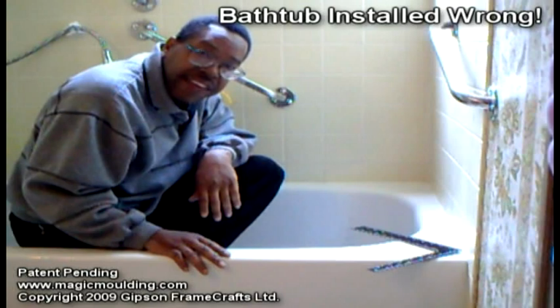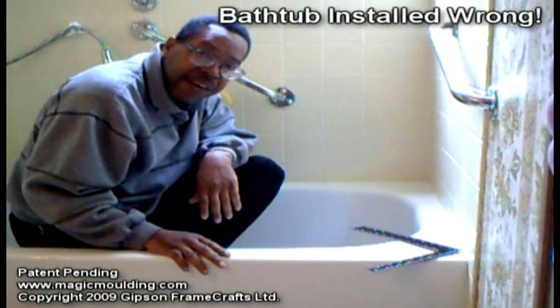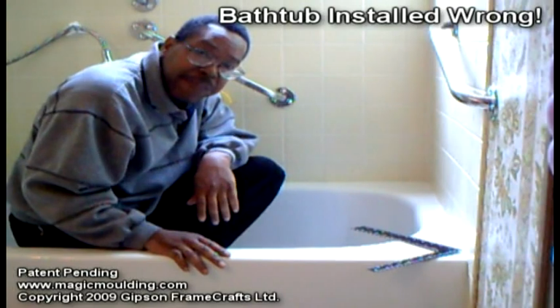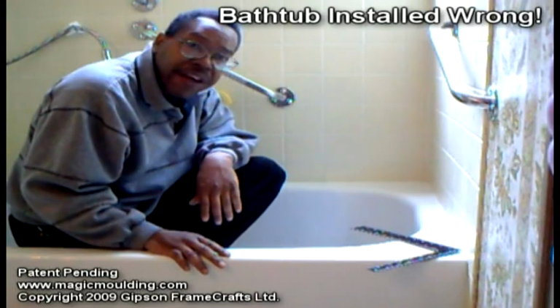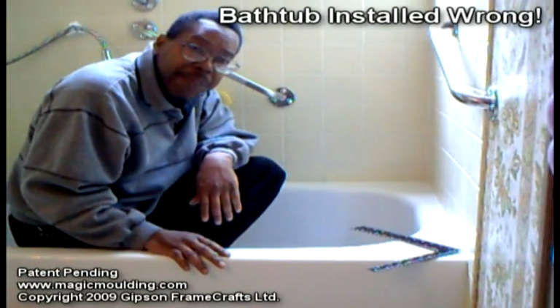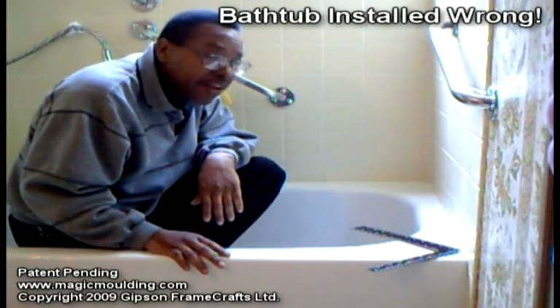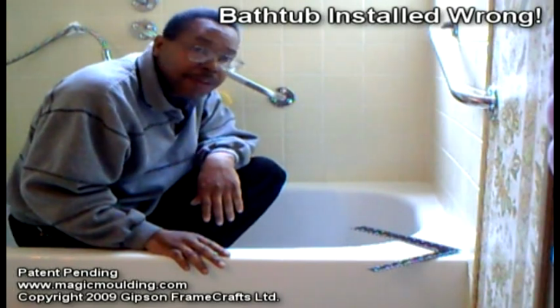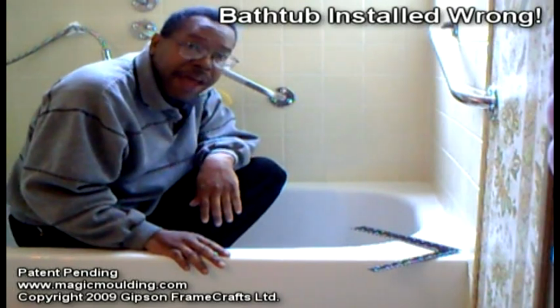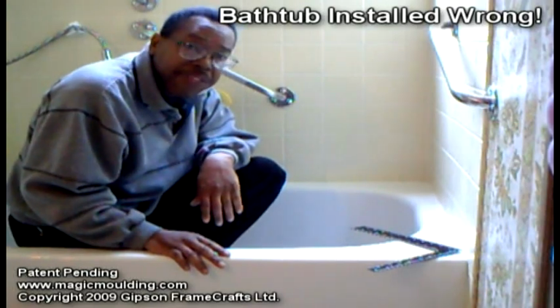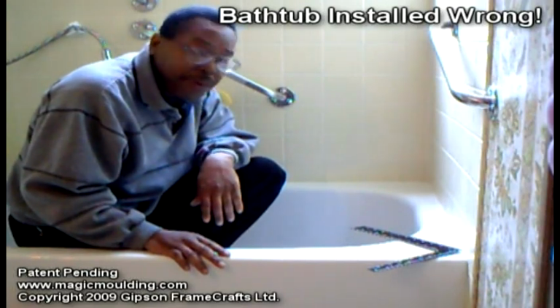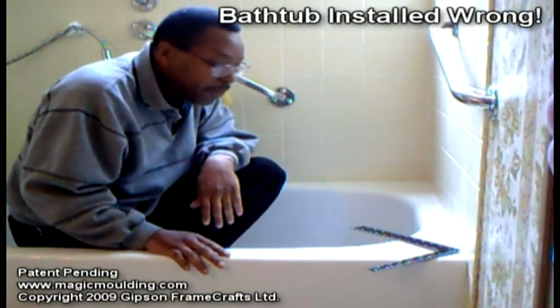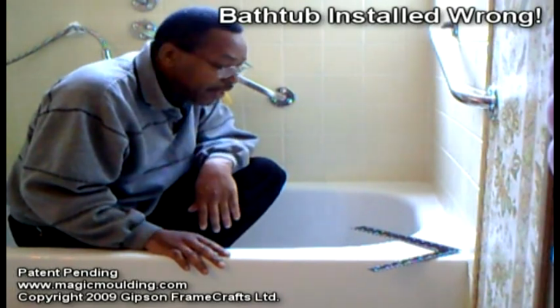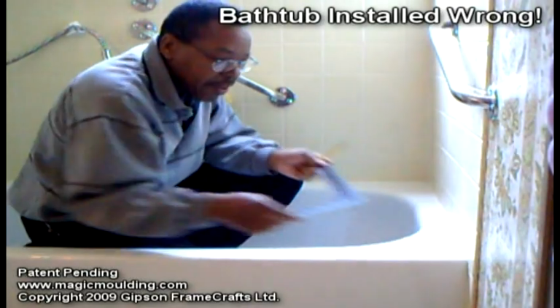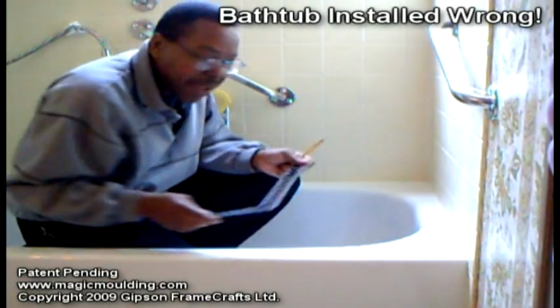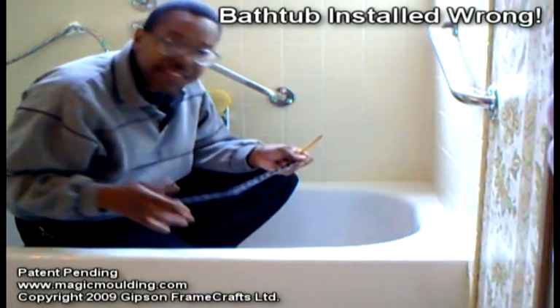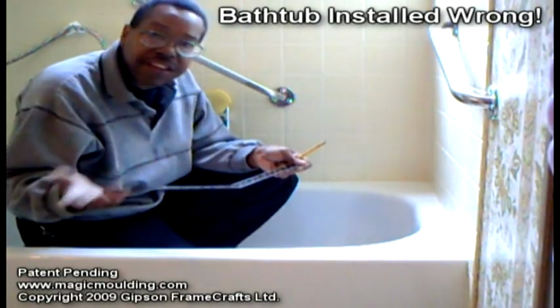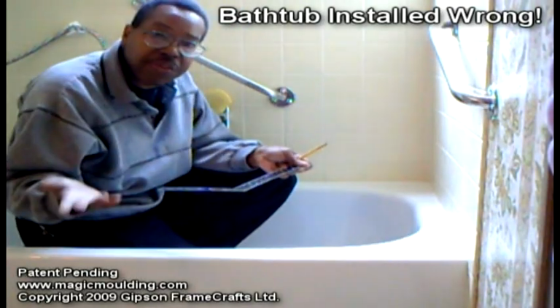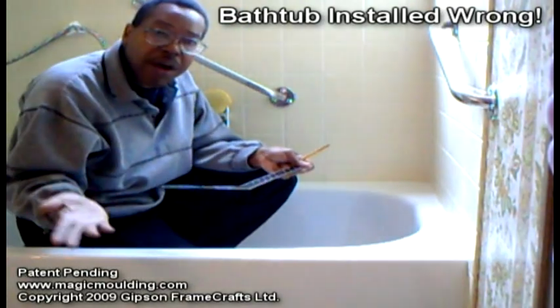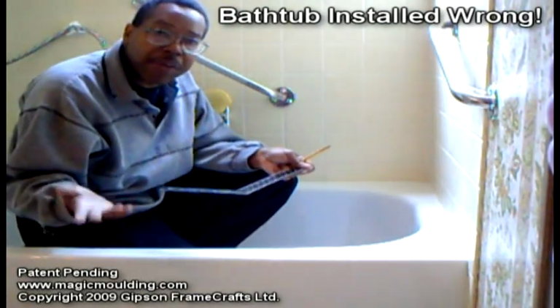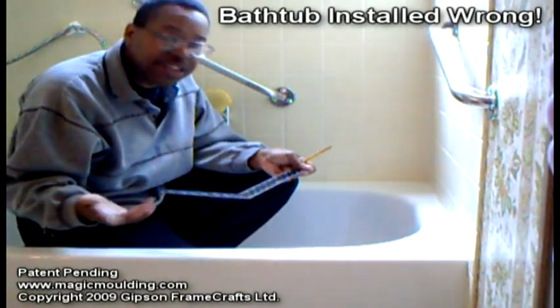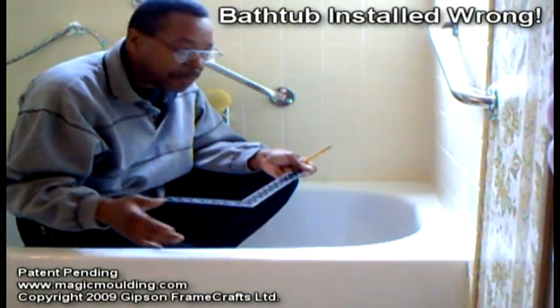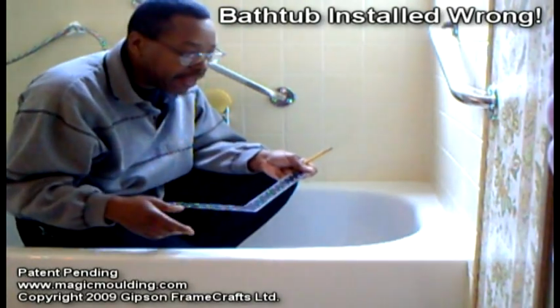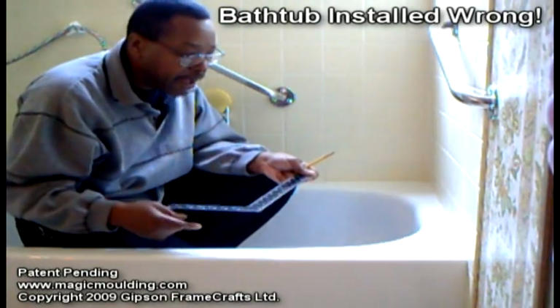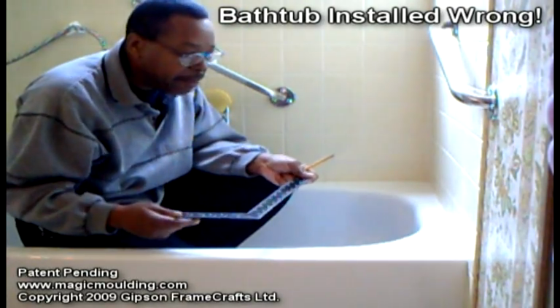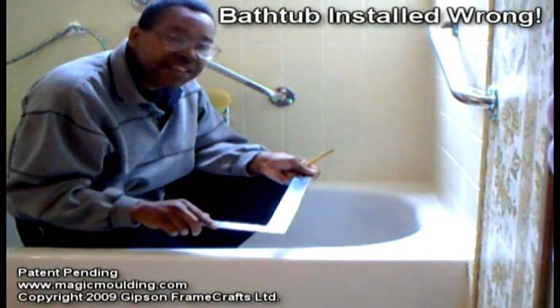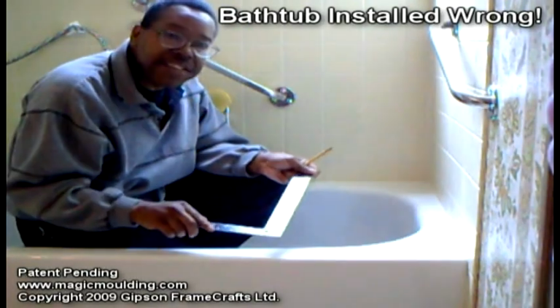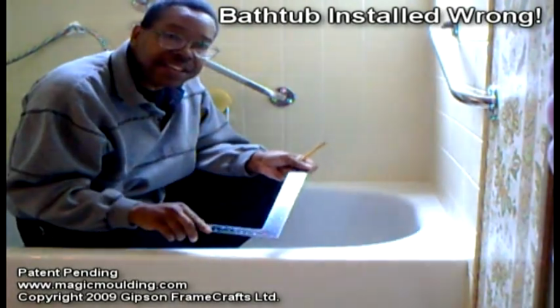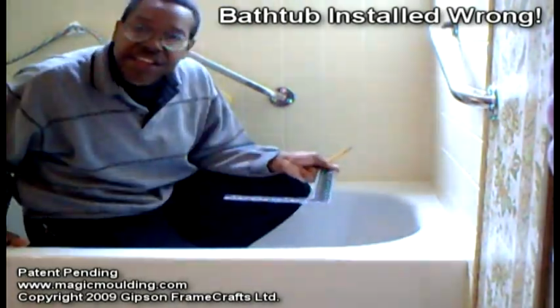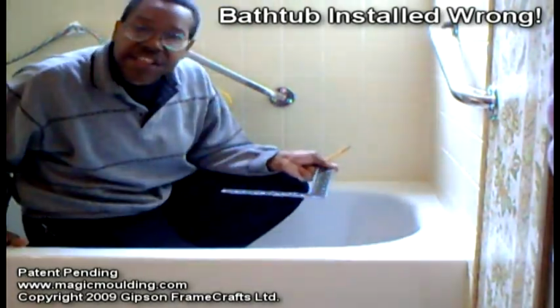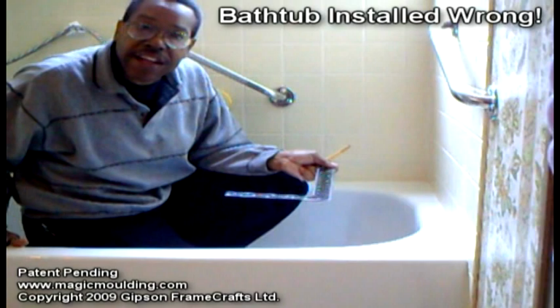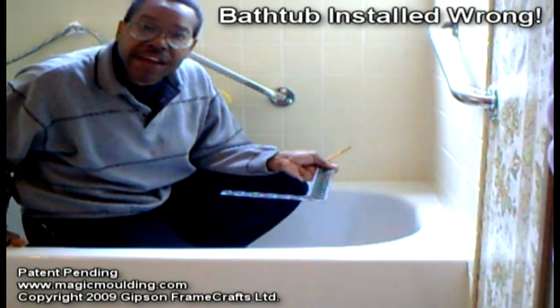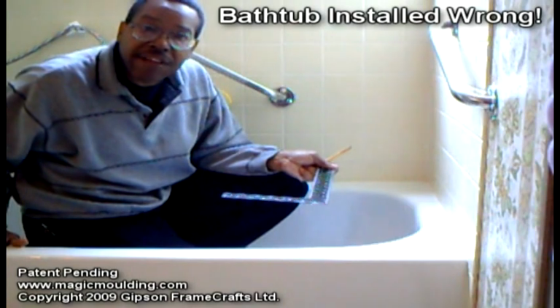Hi there. Here I am in another bathroom and the main thing that's wrong with this bathtub is that it's not level.